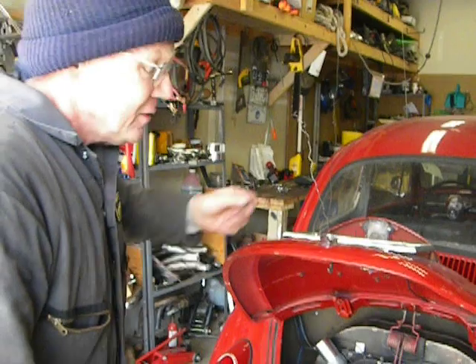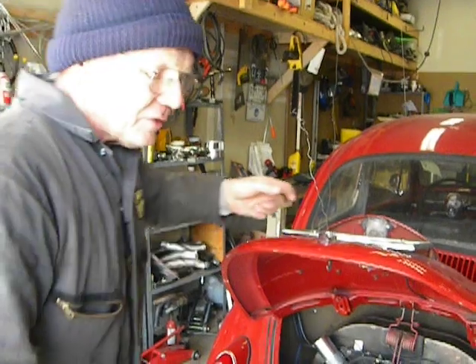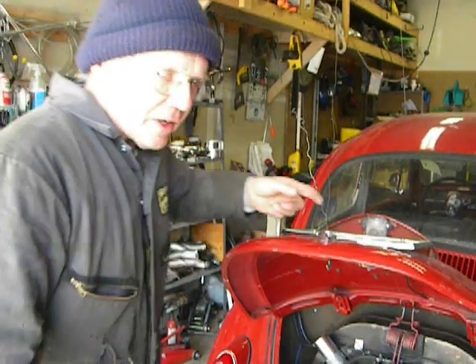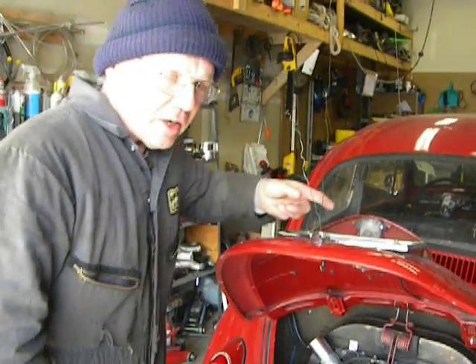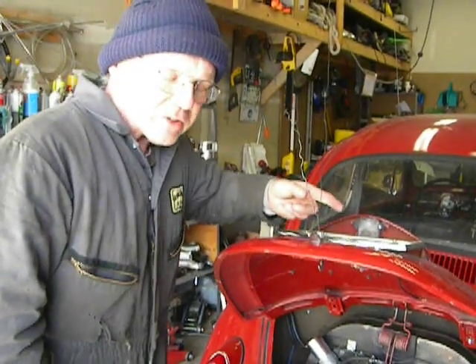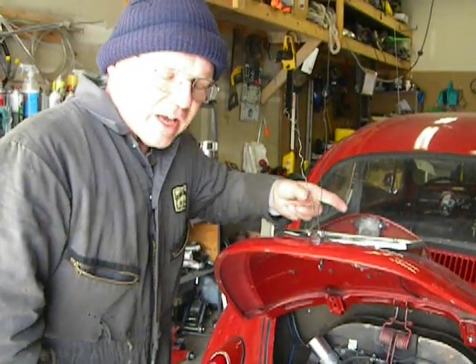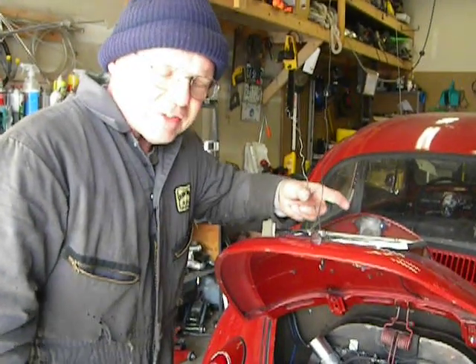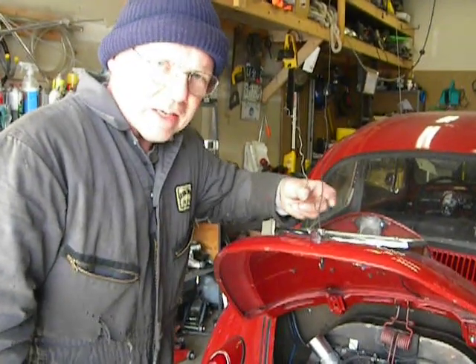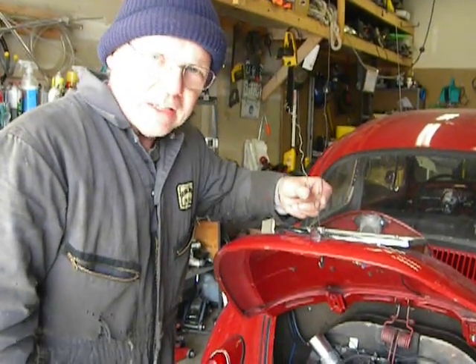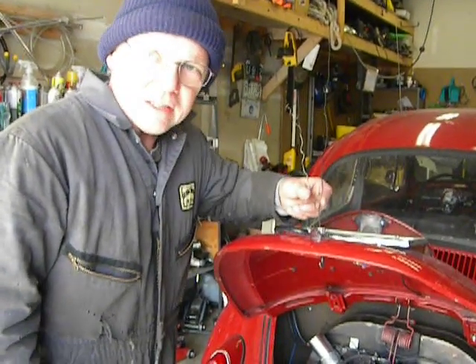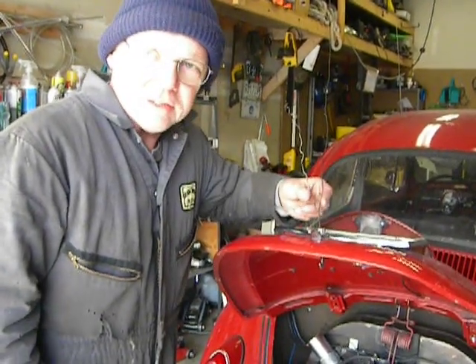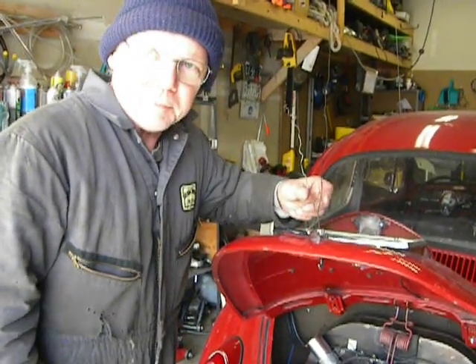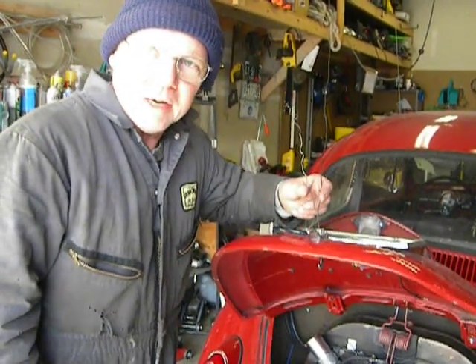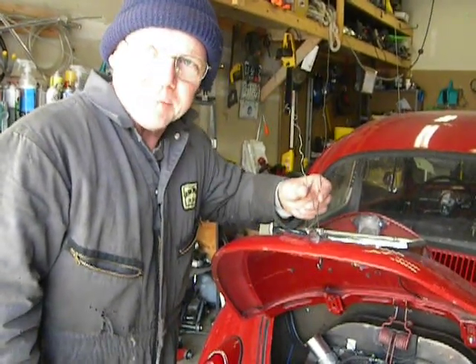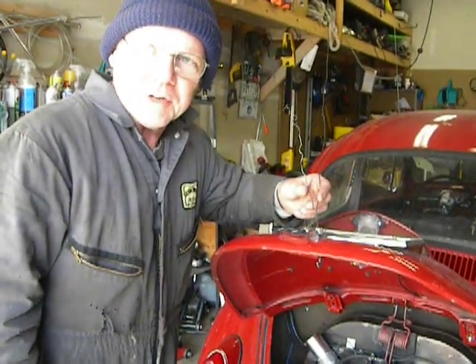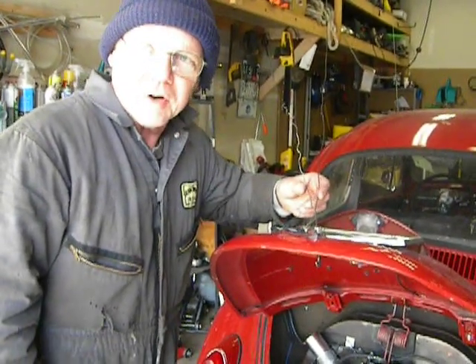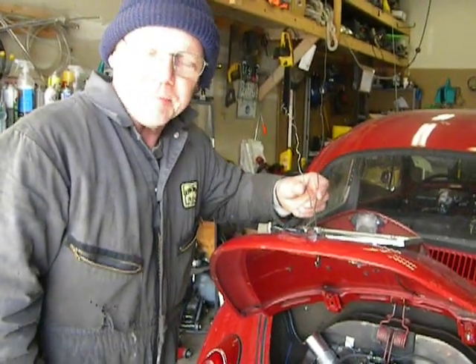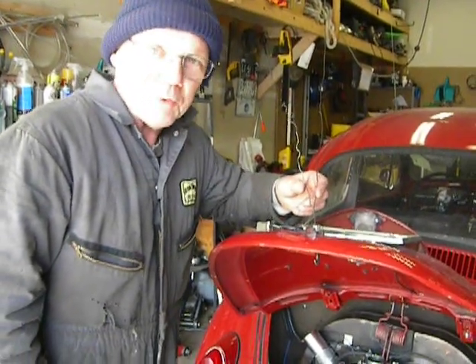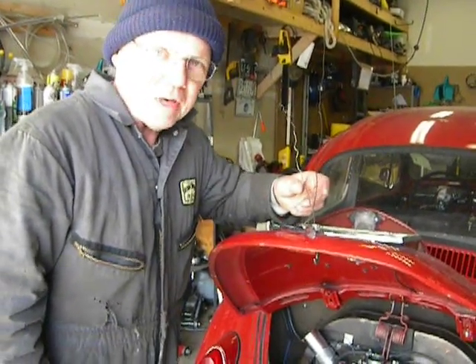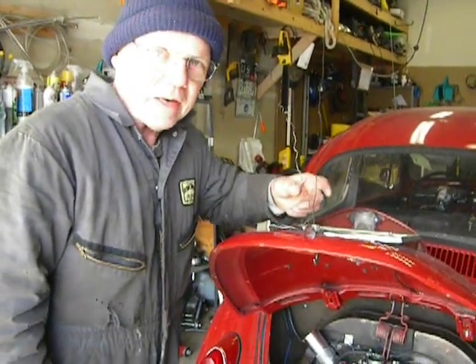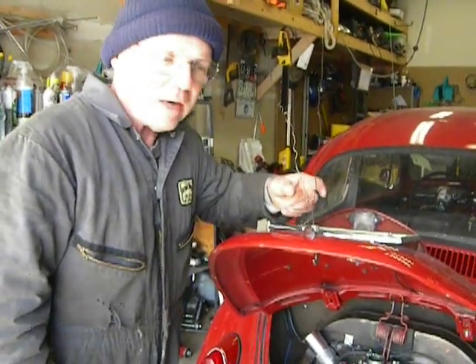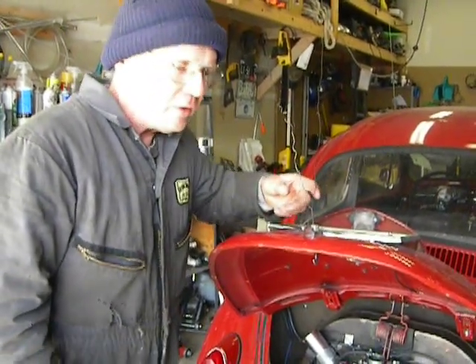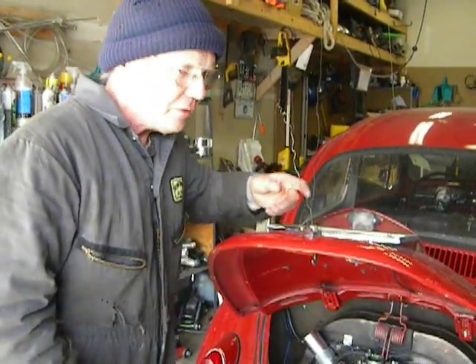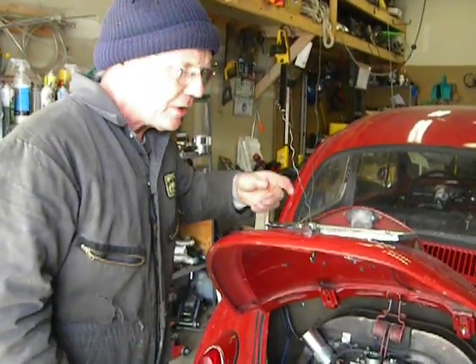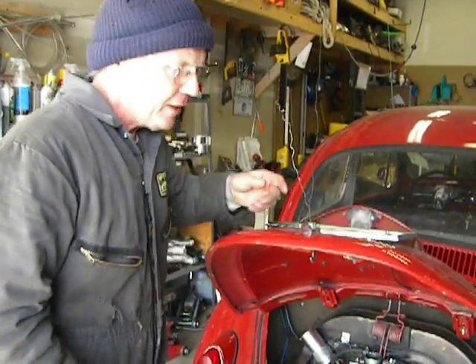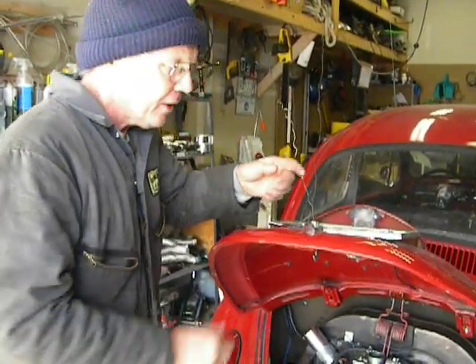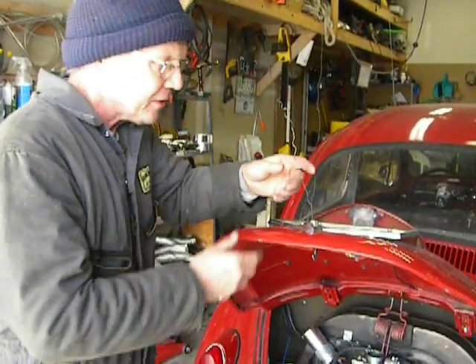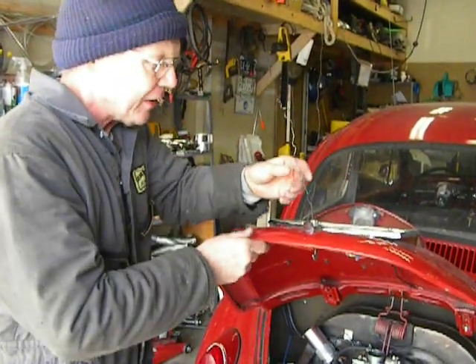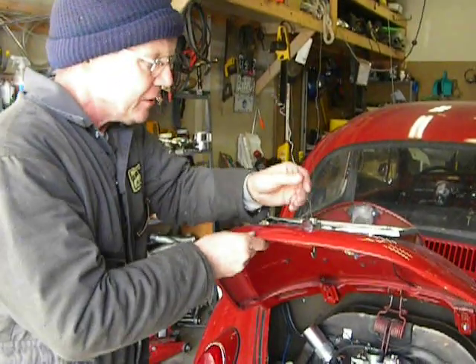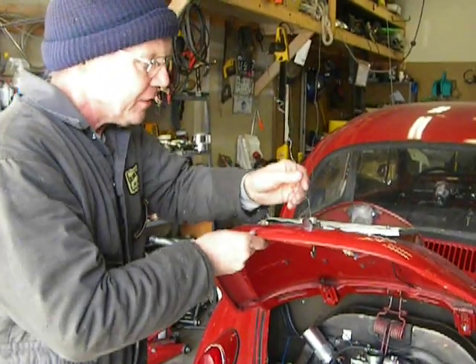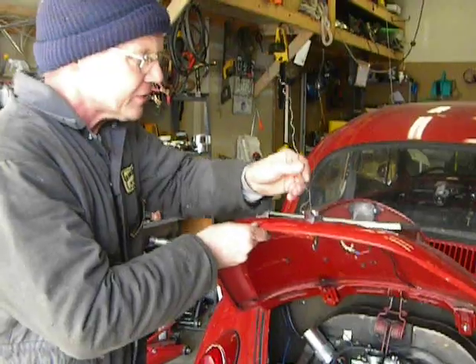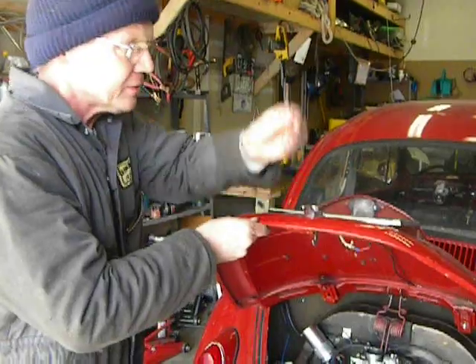For 10 years I haven't had a deck lid spring. I'm going to try and put one in now. For 10 years I've had to do this.